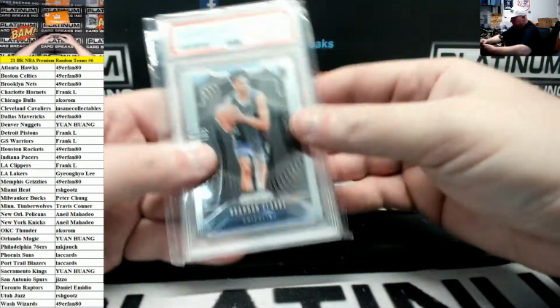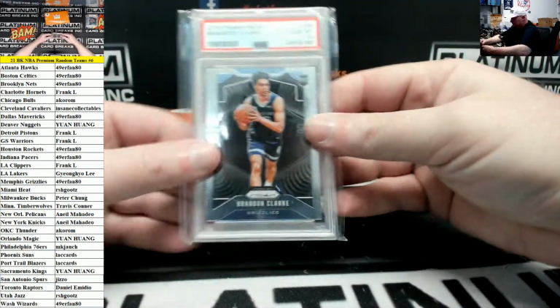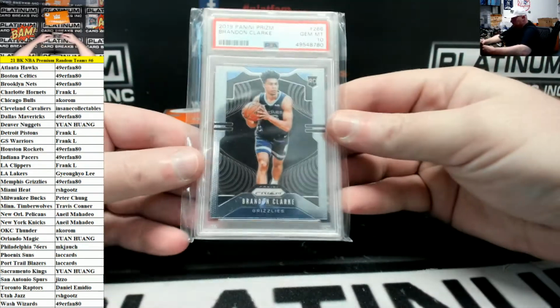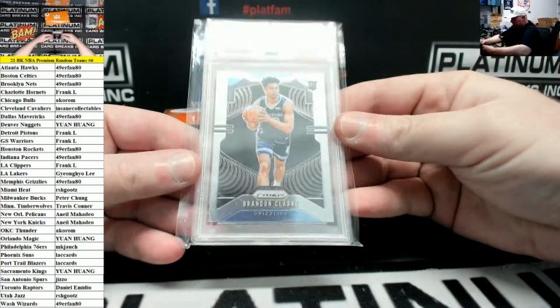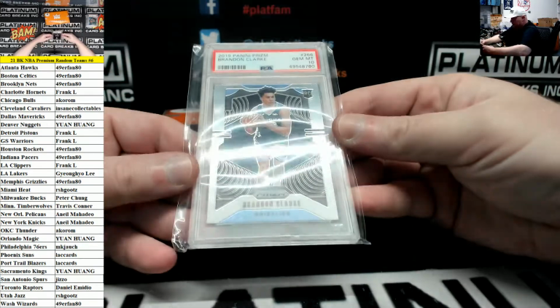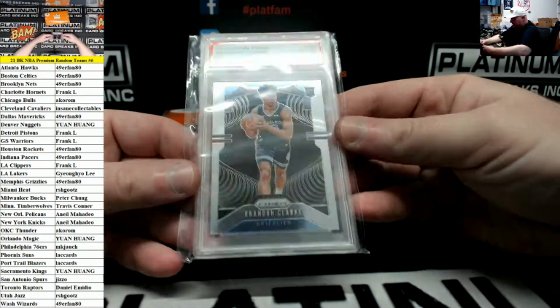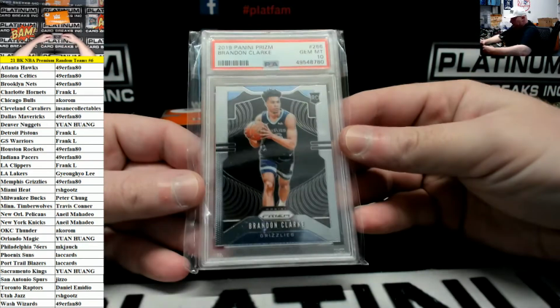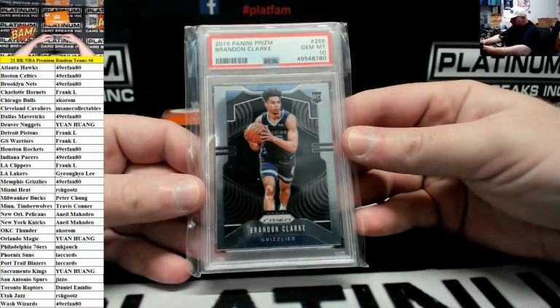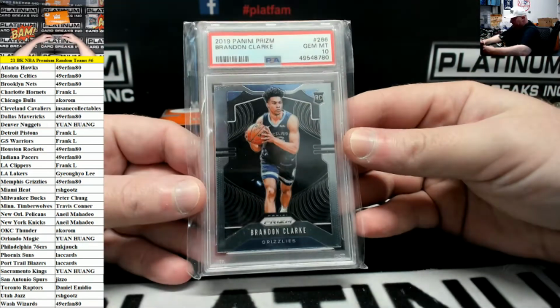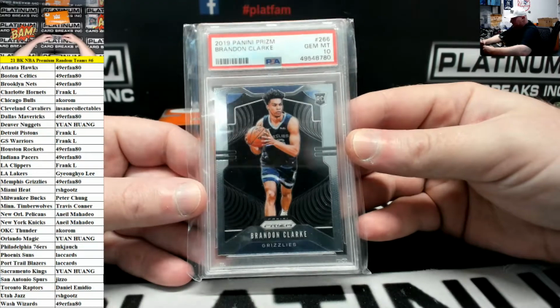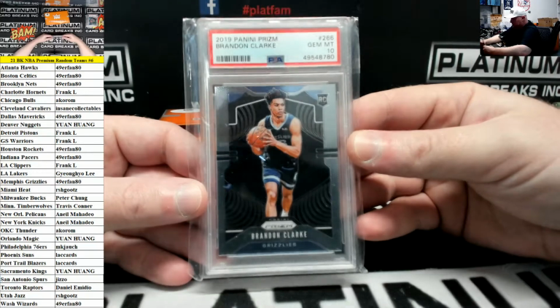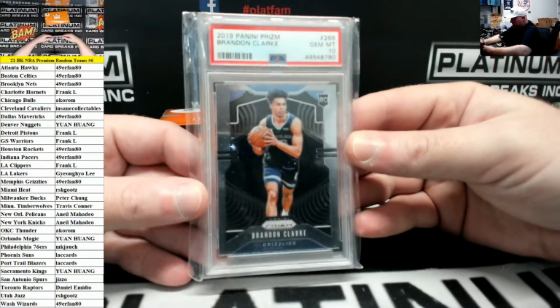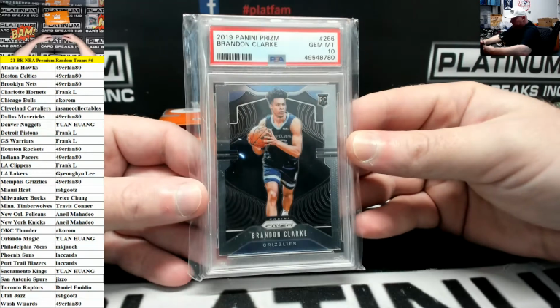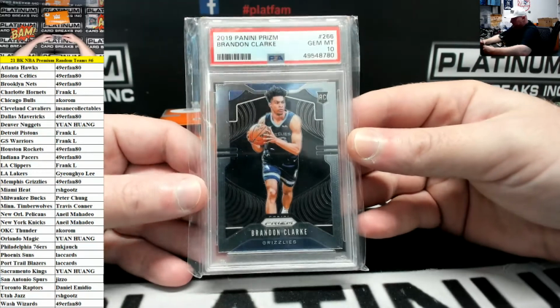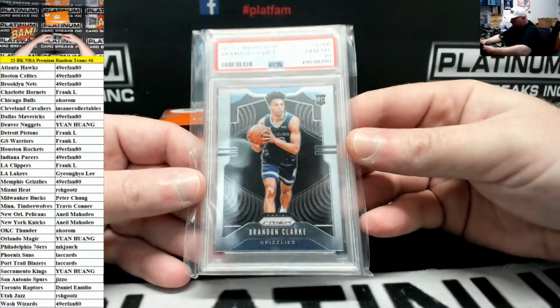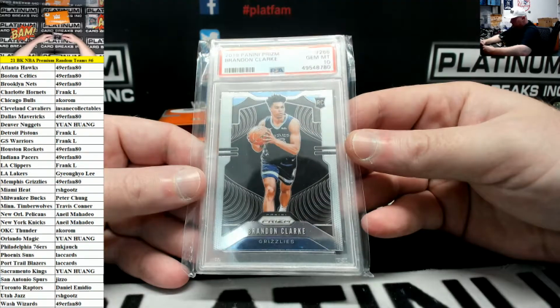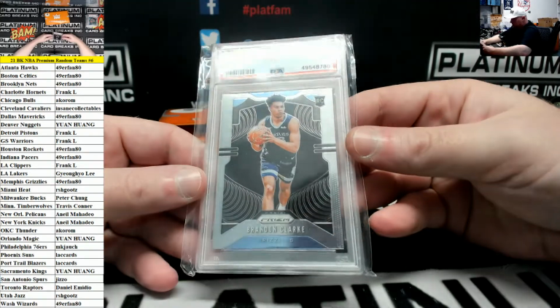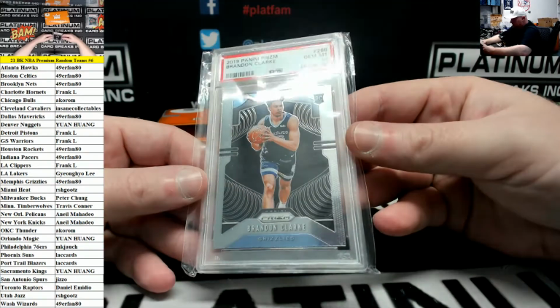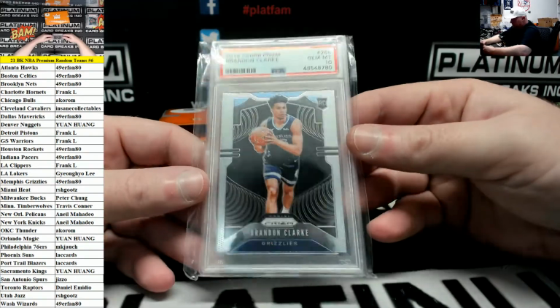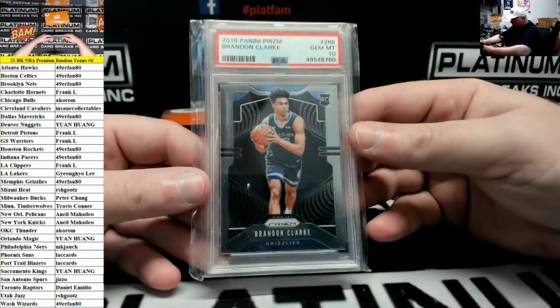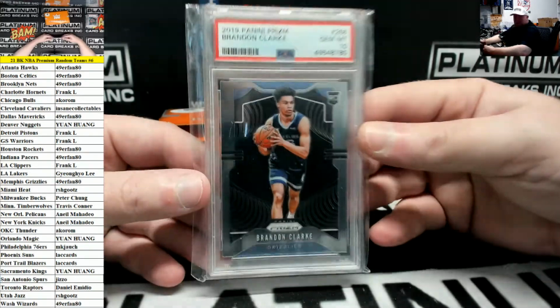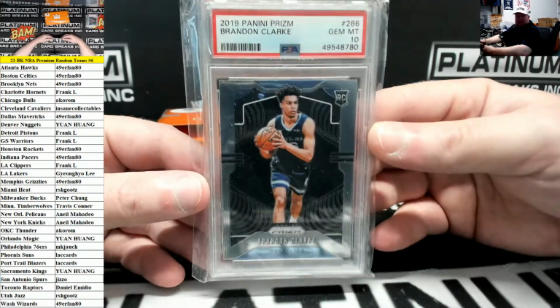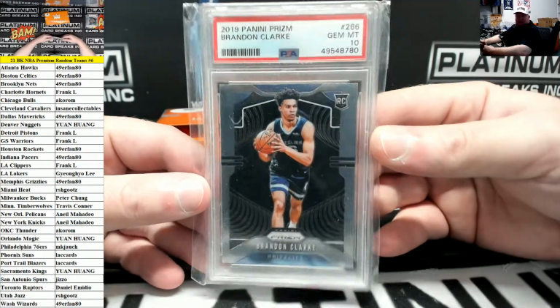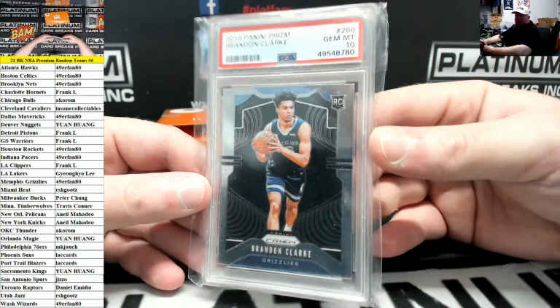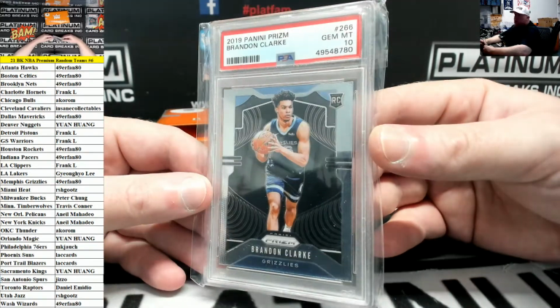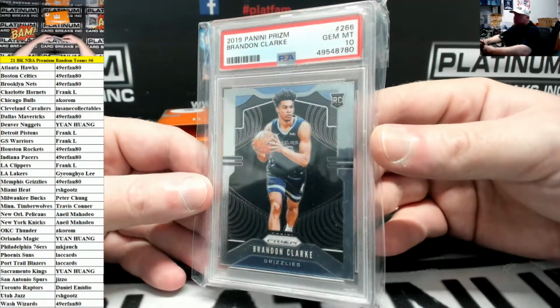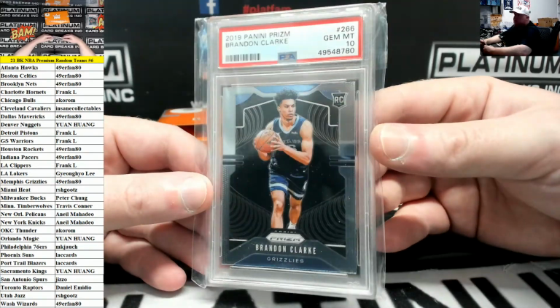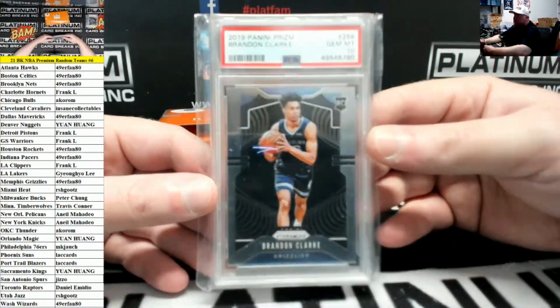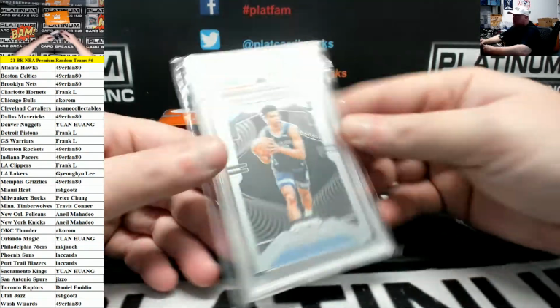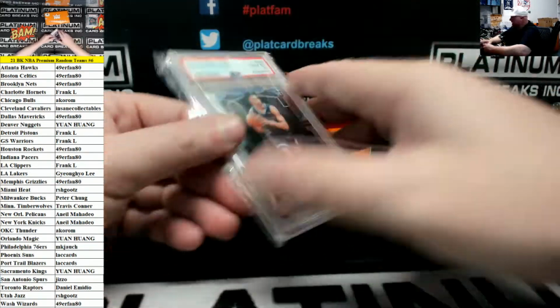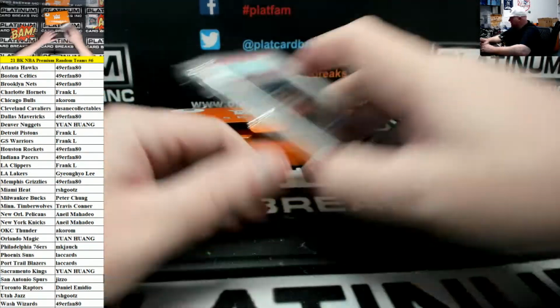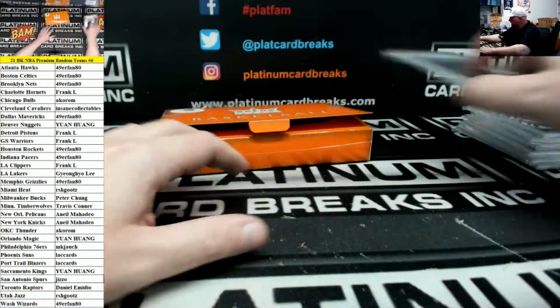Brandon Clark Grizzlies — 2019 Prism base rookie PSA 10, Grizzlies again for WW.